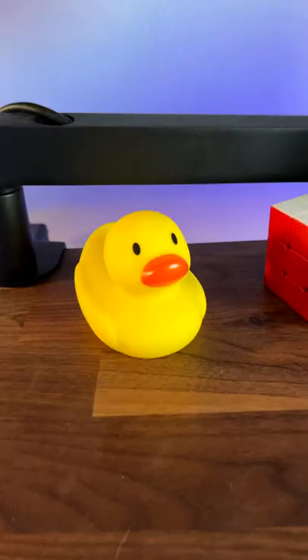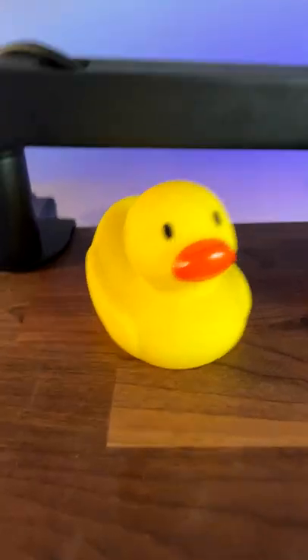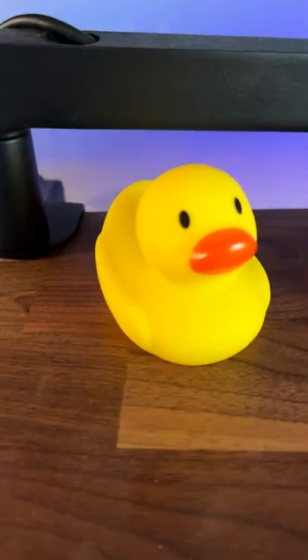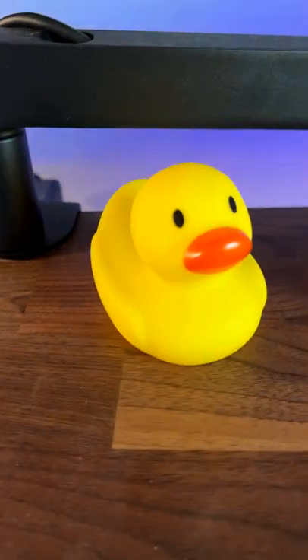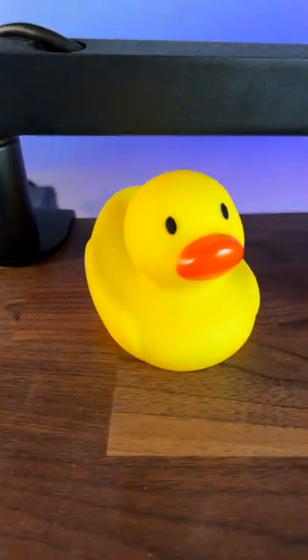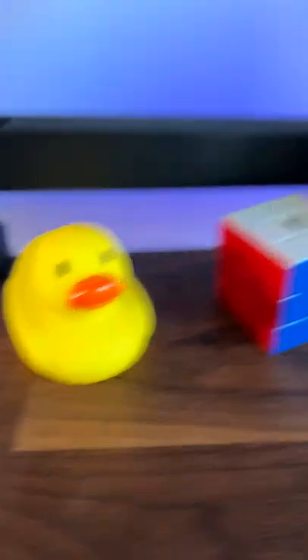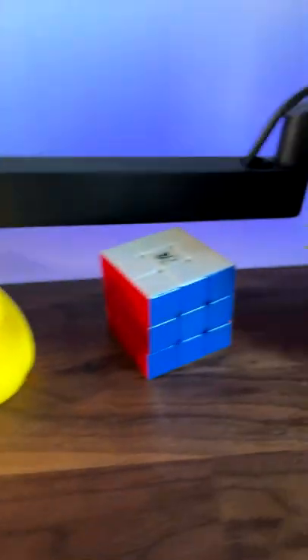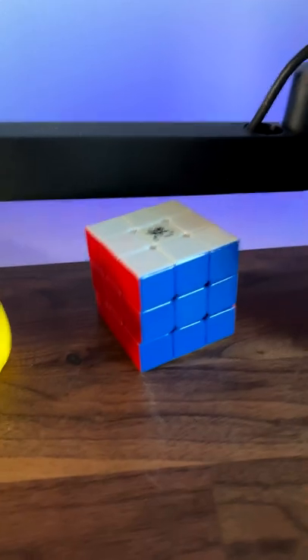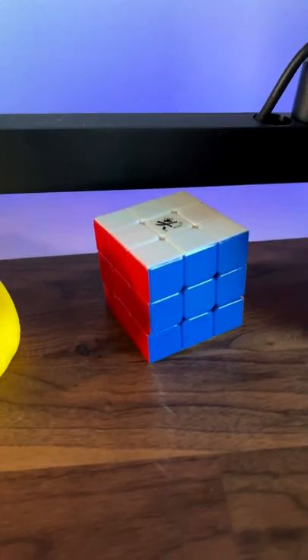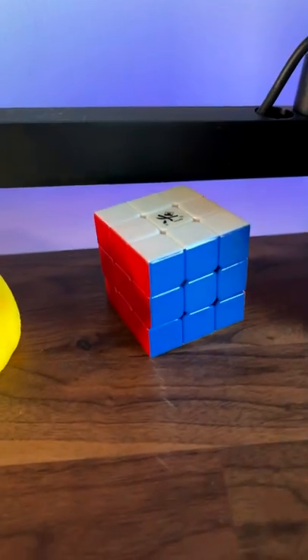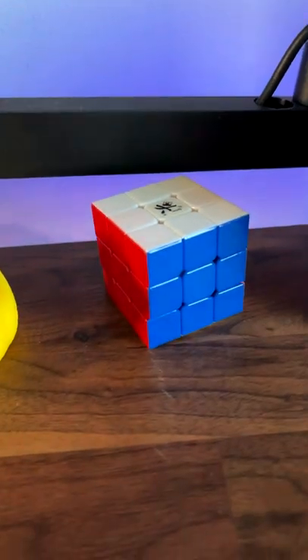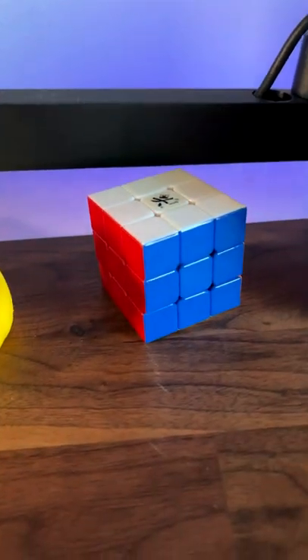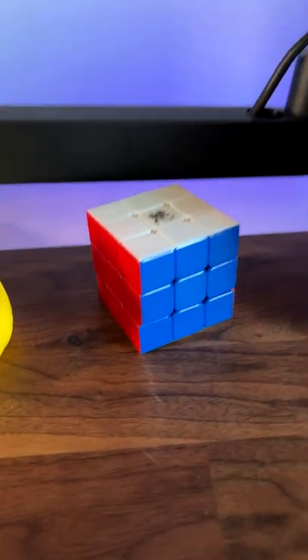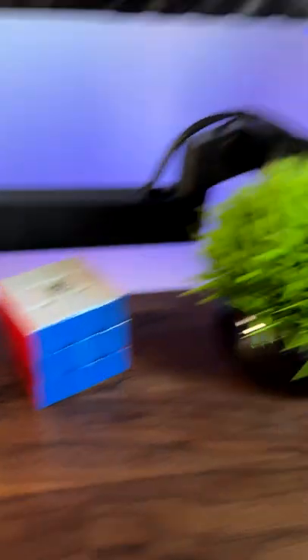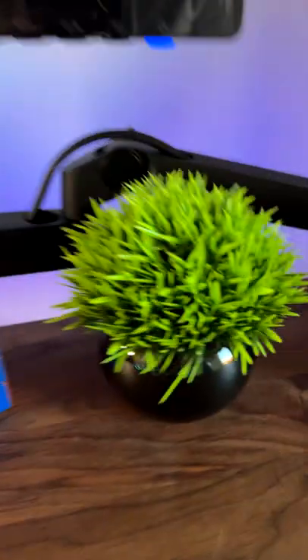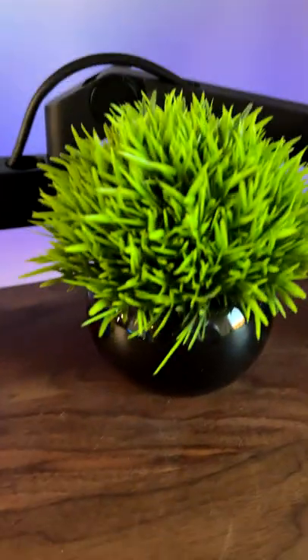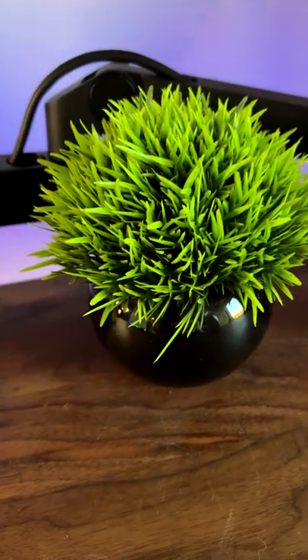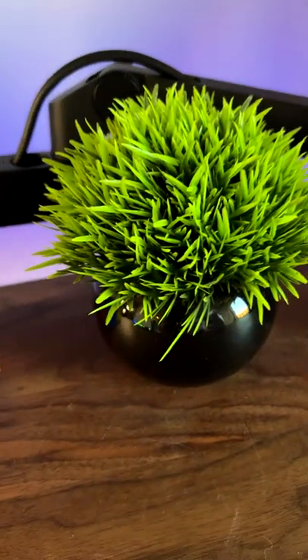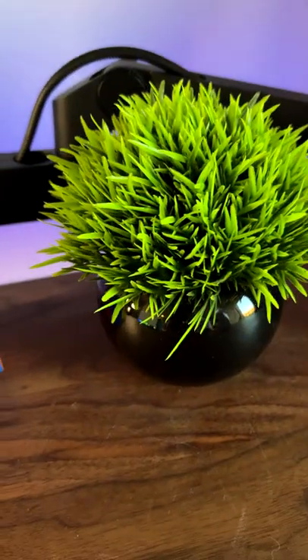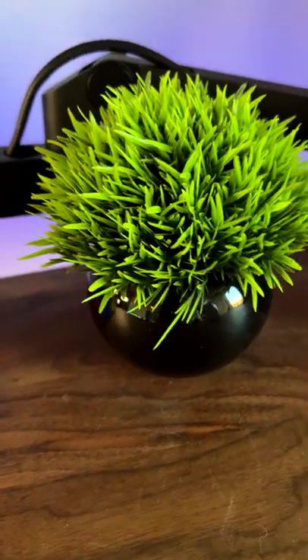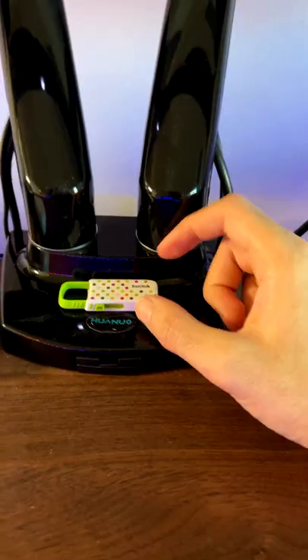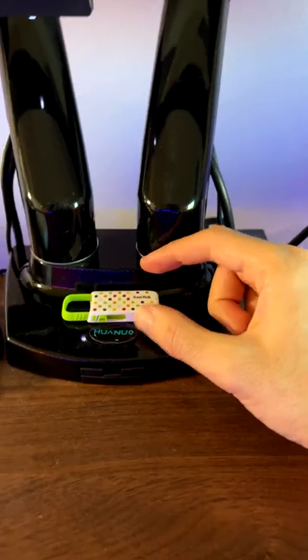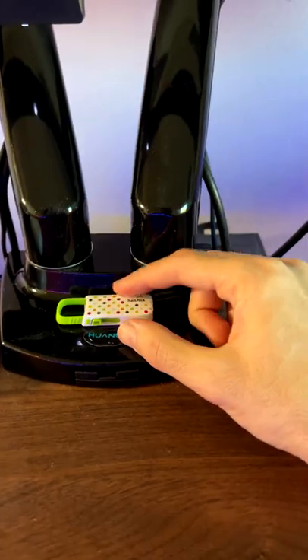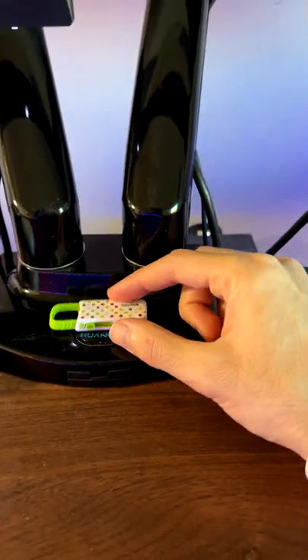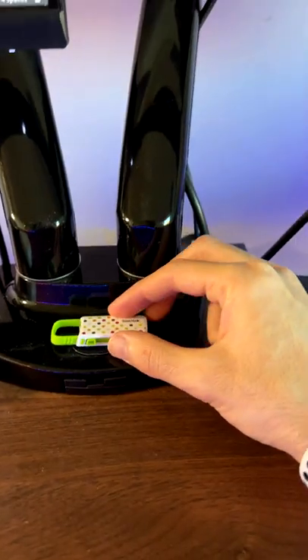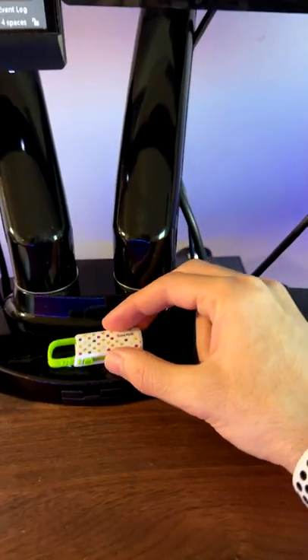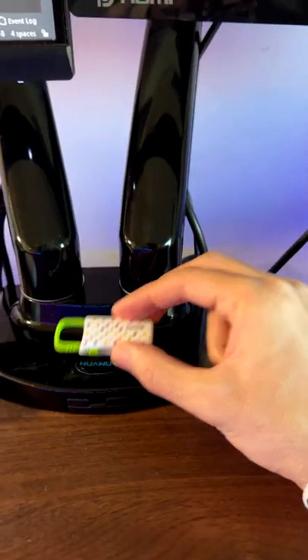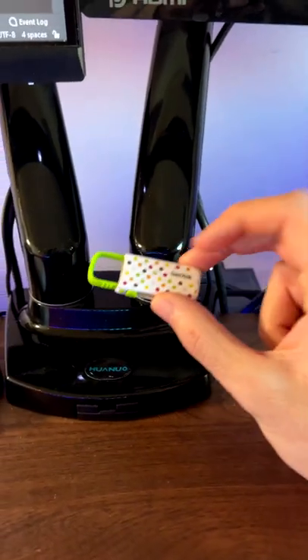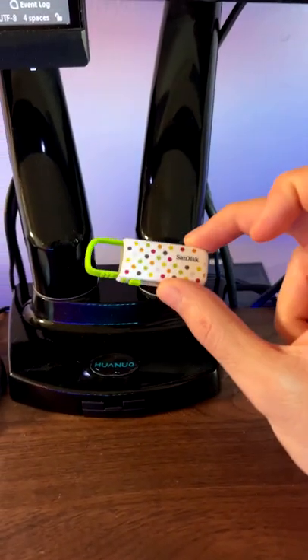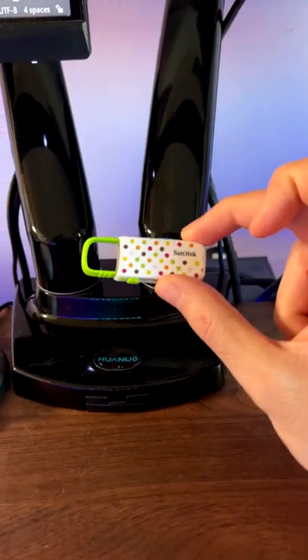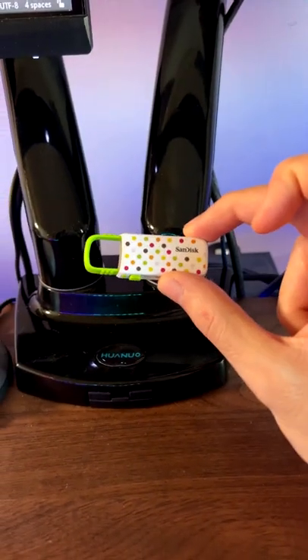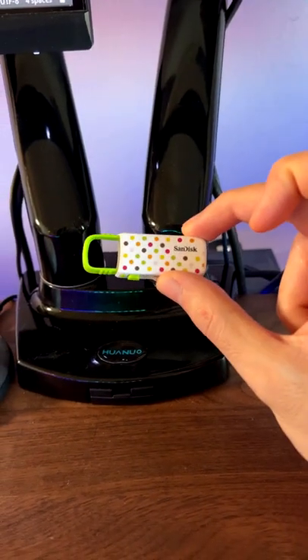A rubber ducky, a Rubik's cube, a plant, and a USB drive that I got for free at a career fair.